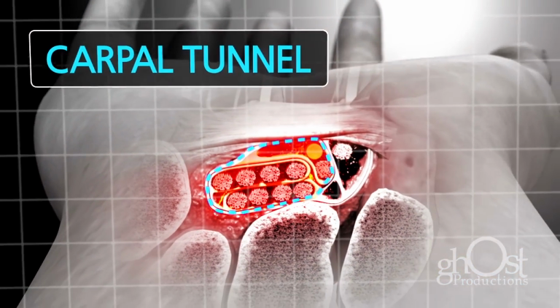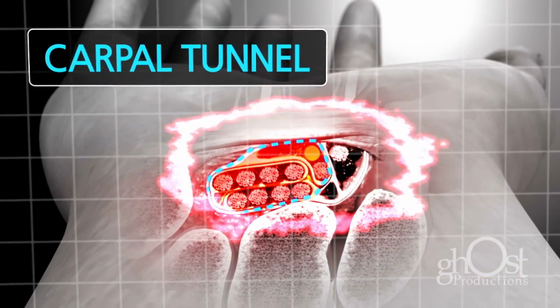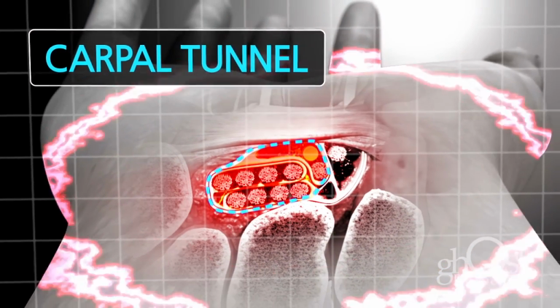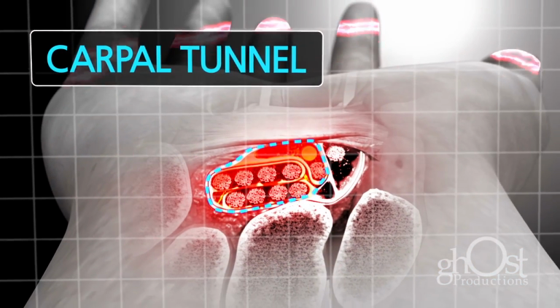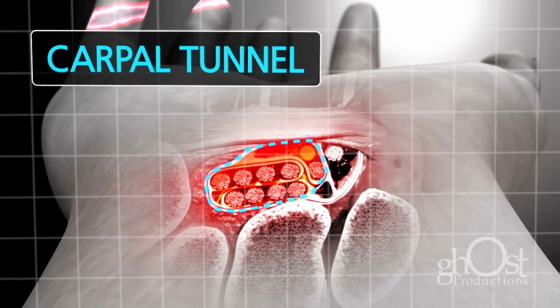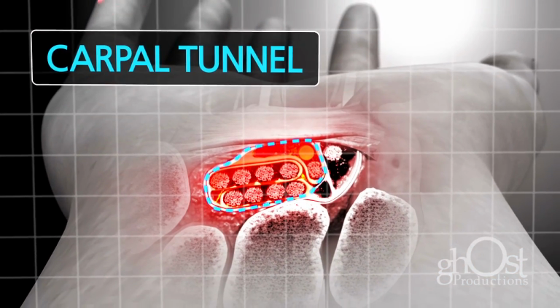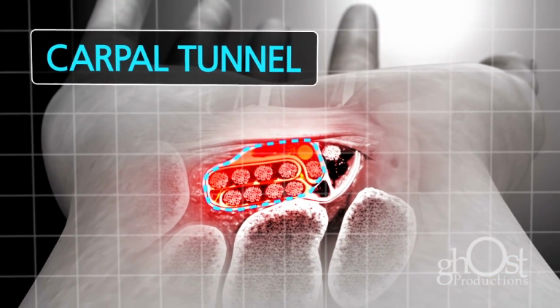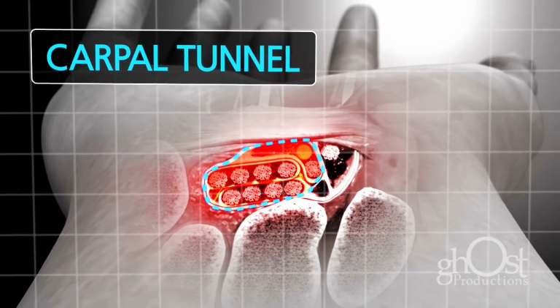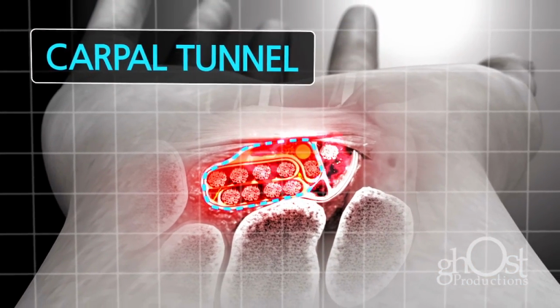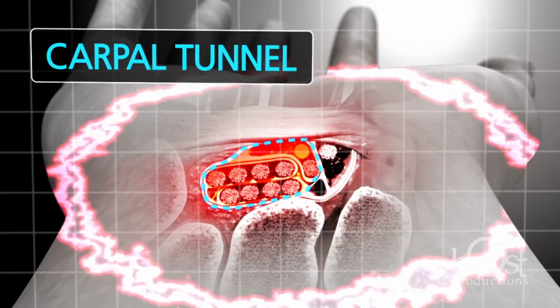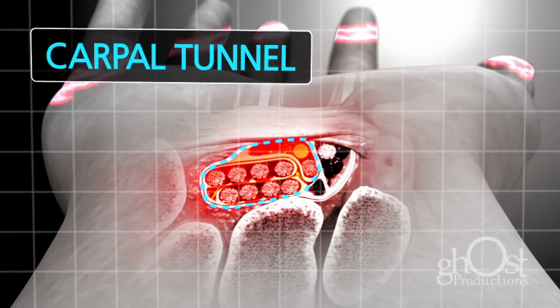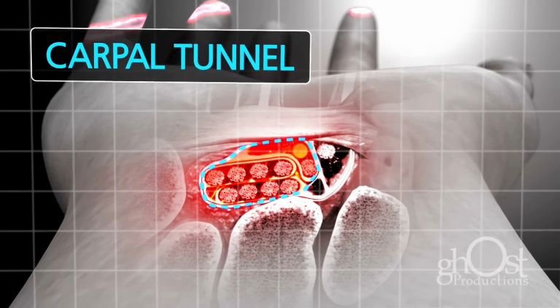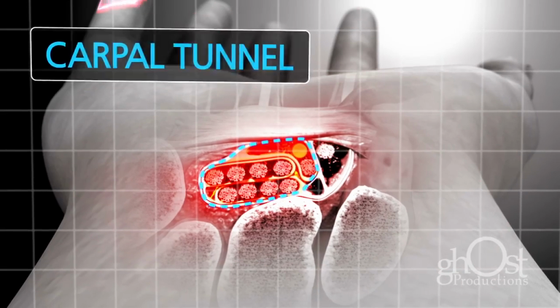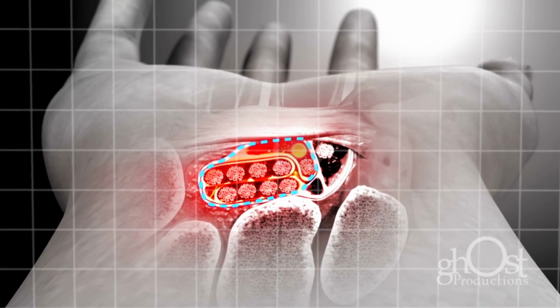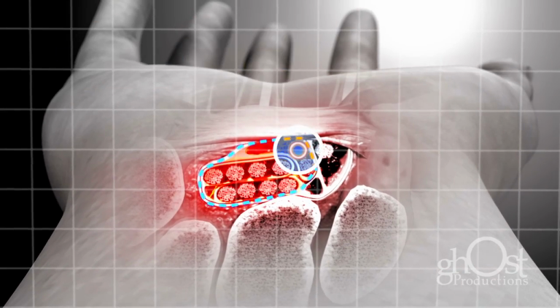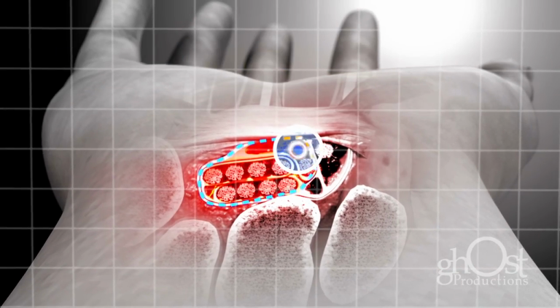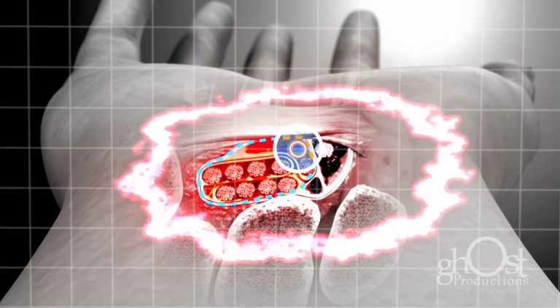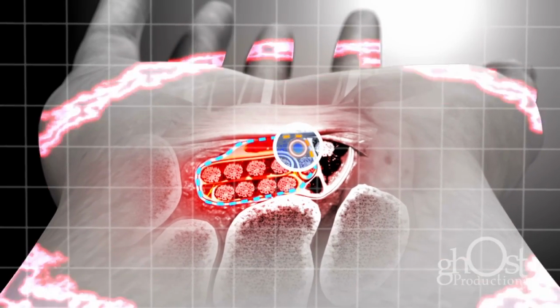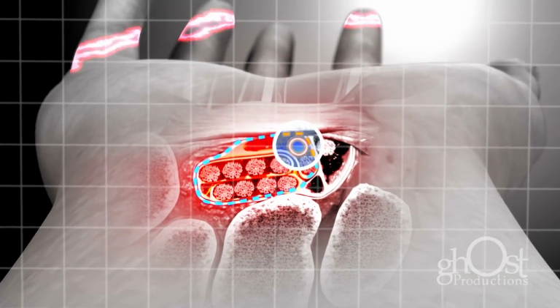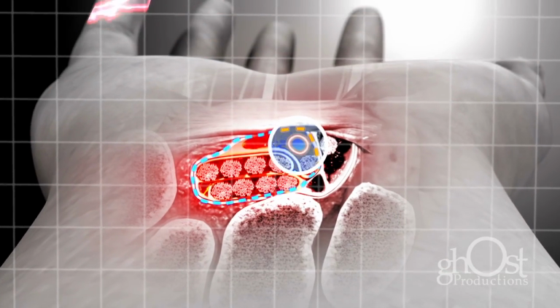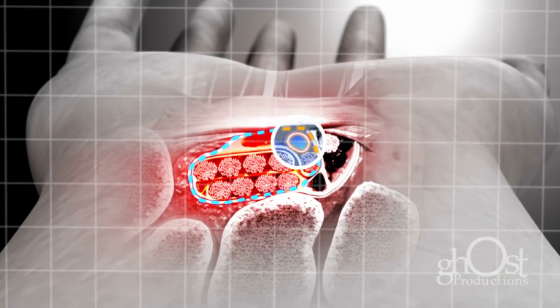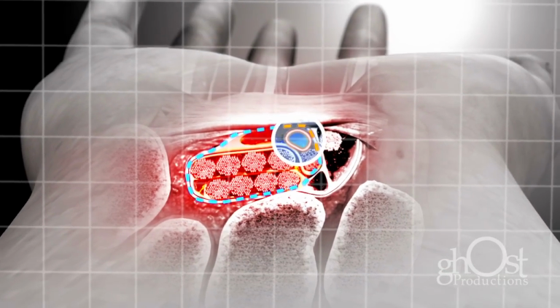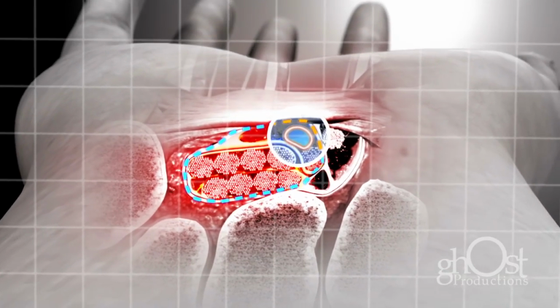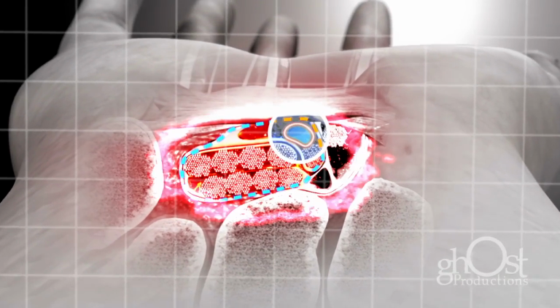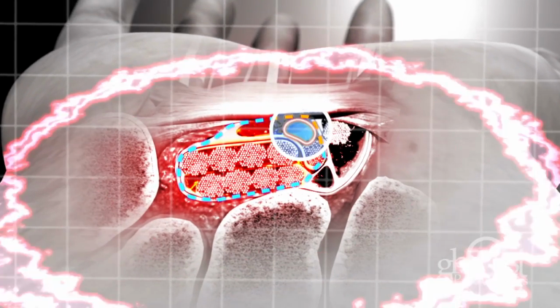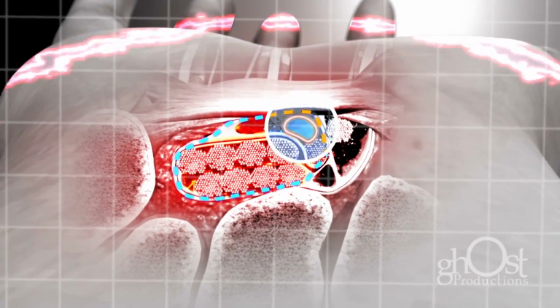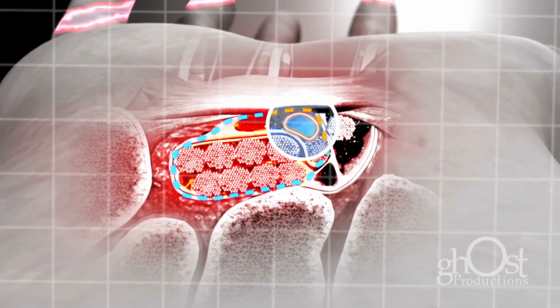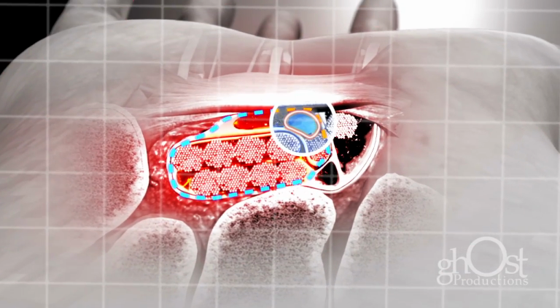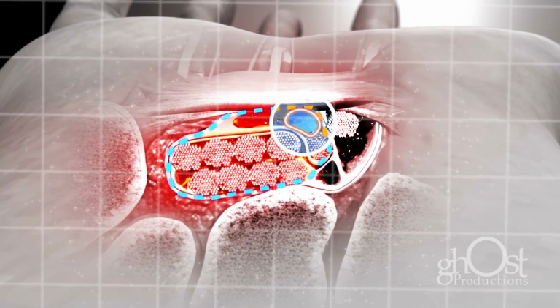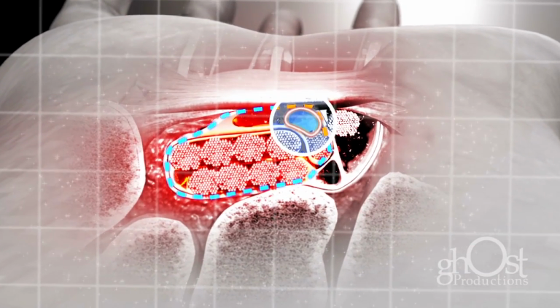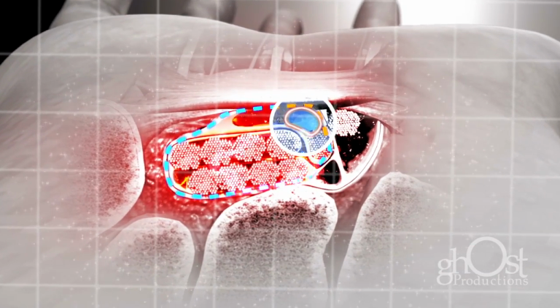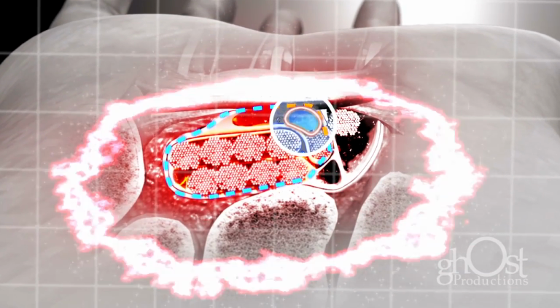This tunnel is normally narrow, so any swelling can compress the nerve and cause pain, numbness, tingling, or weakness.